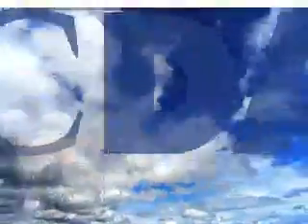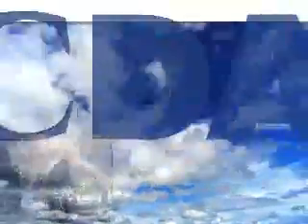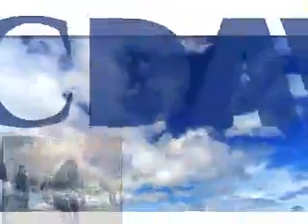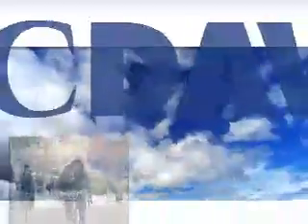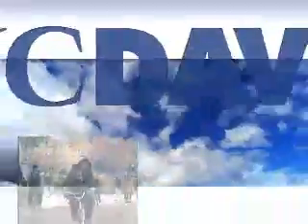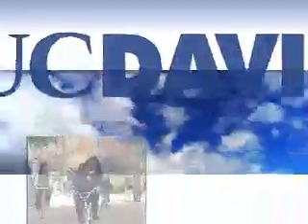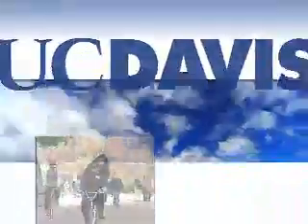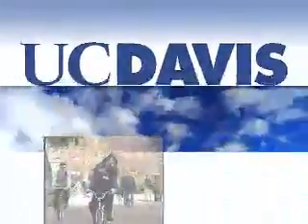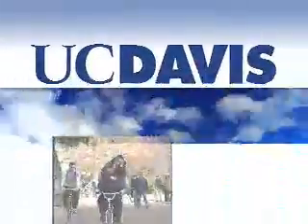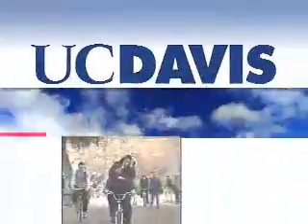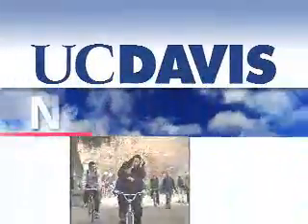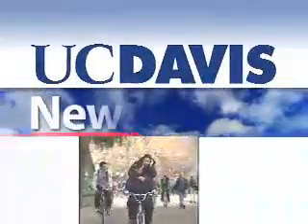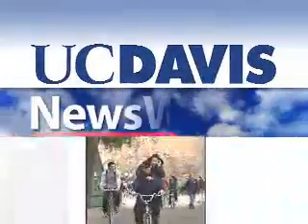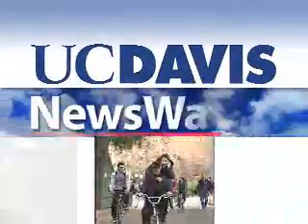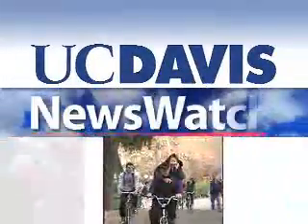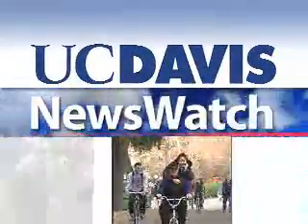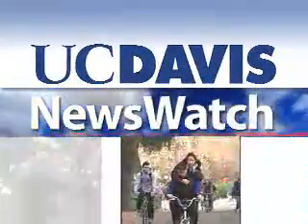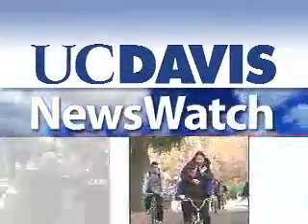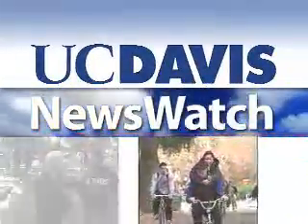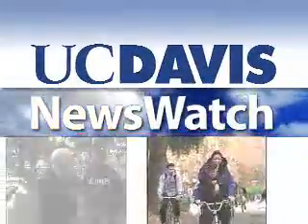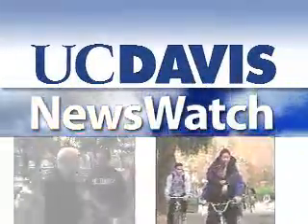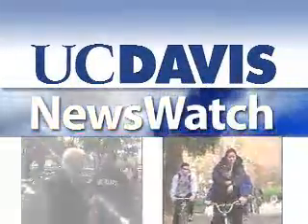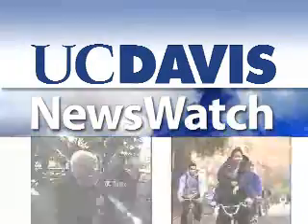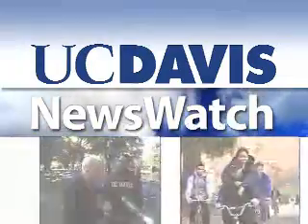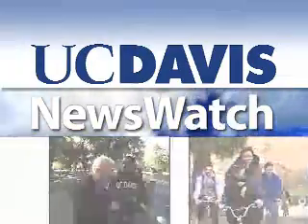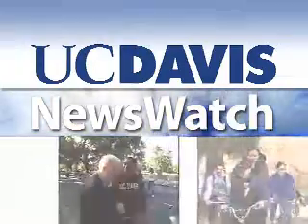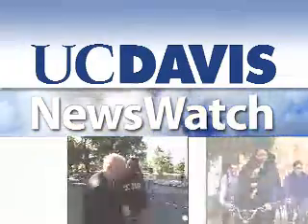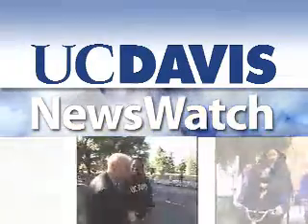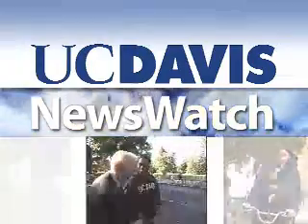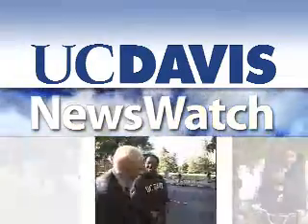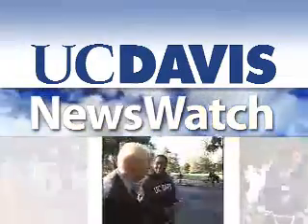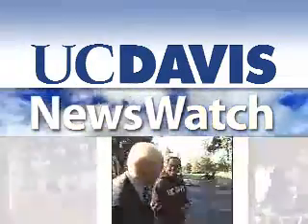From the University of California at Davis, this is Newswatch.